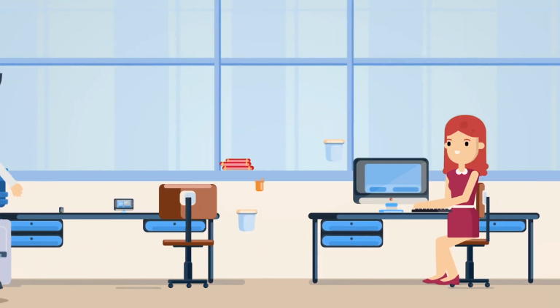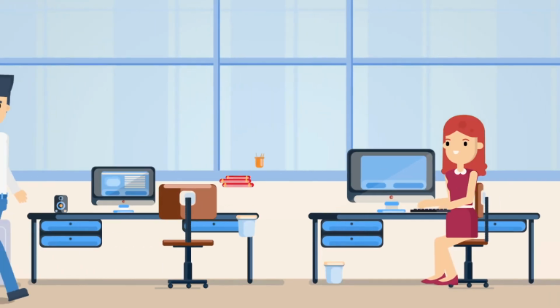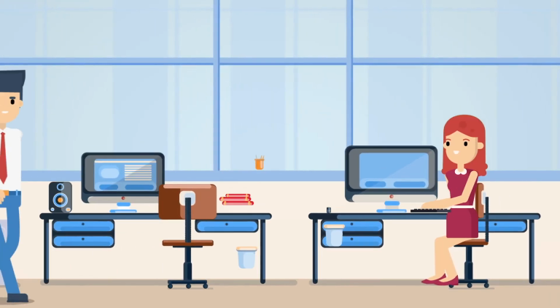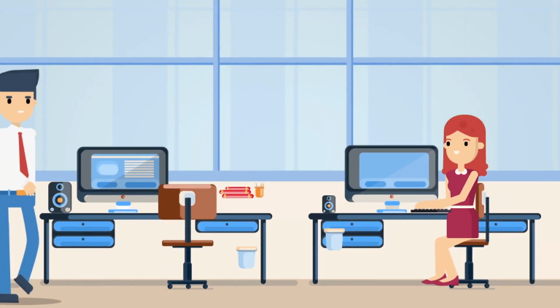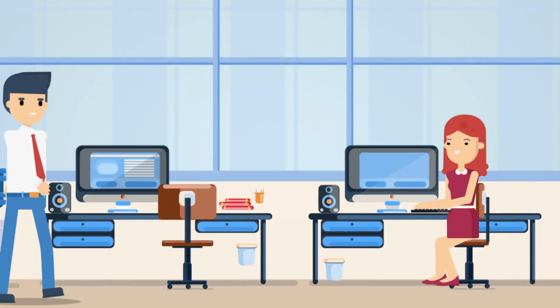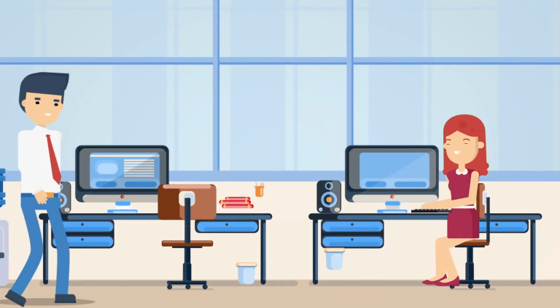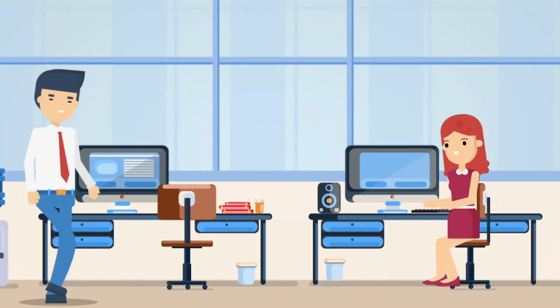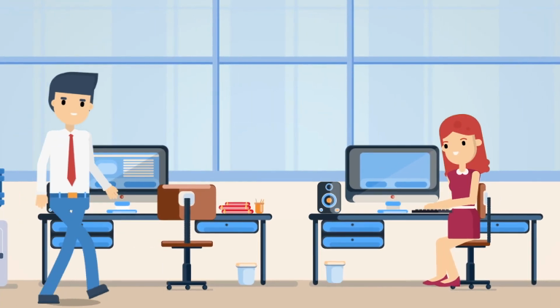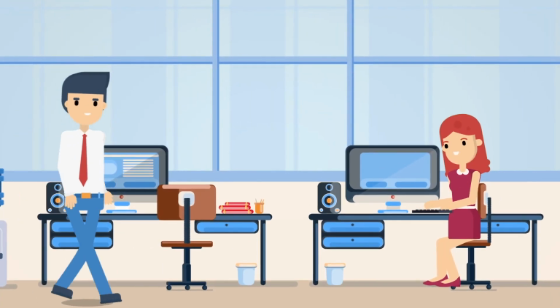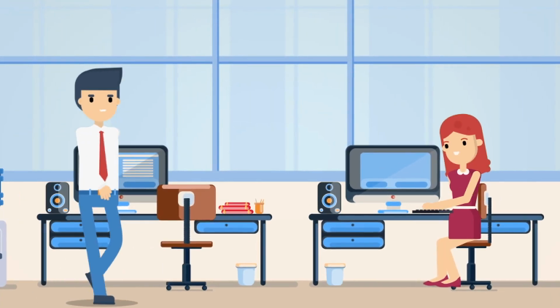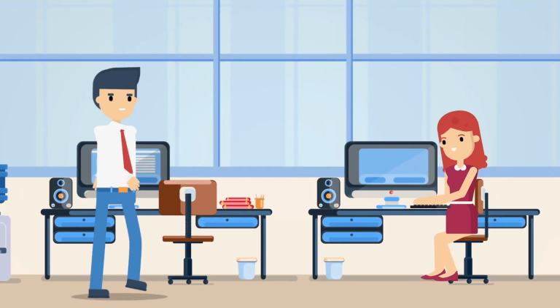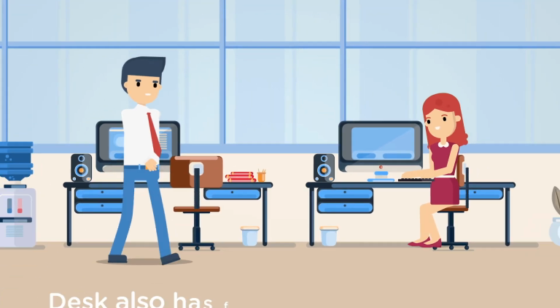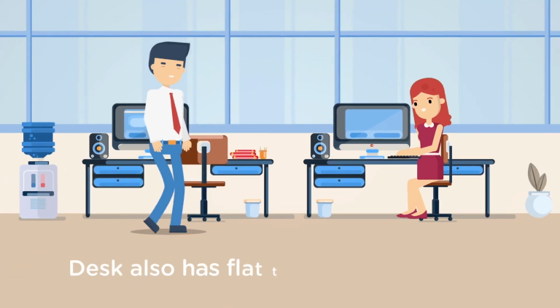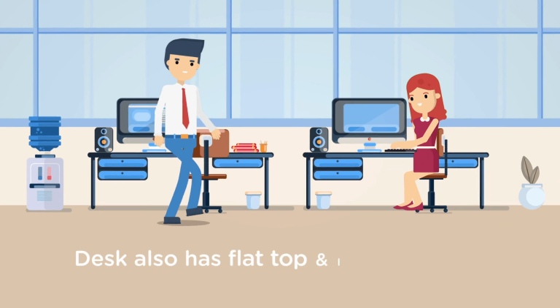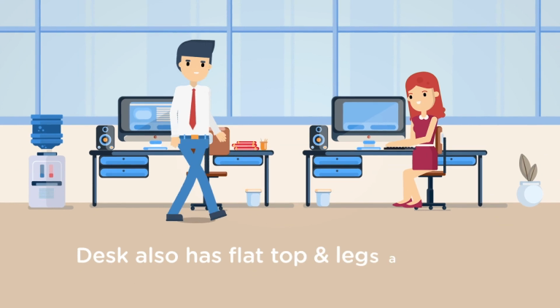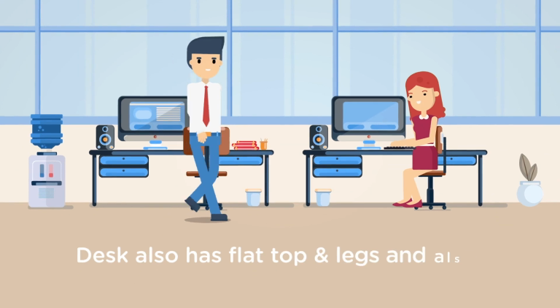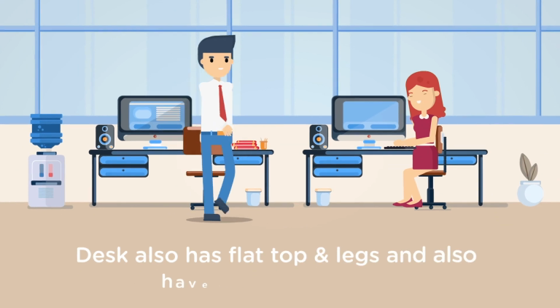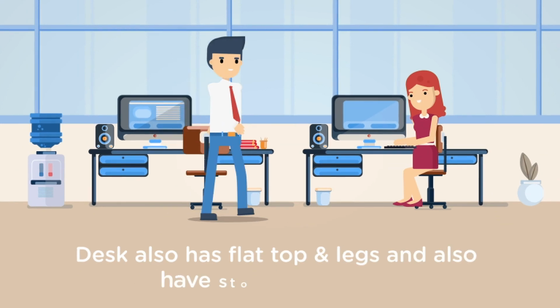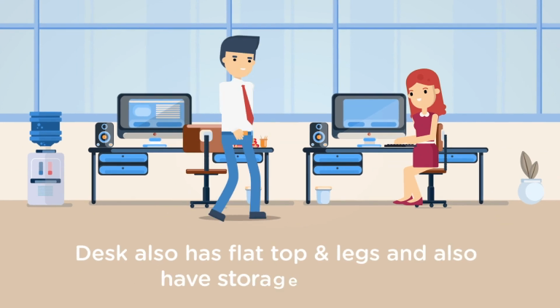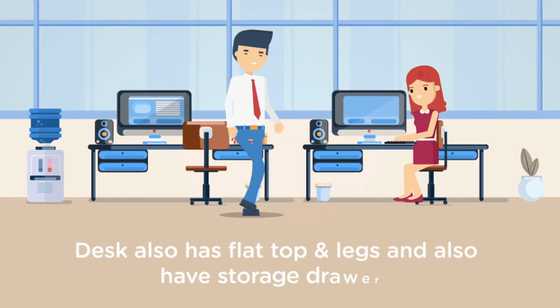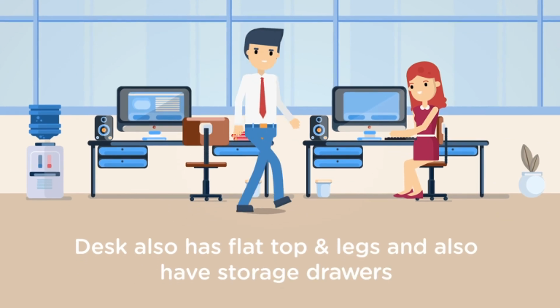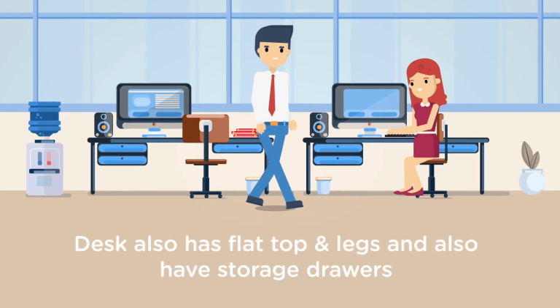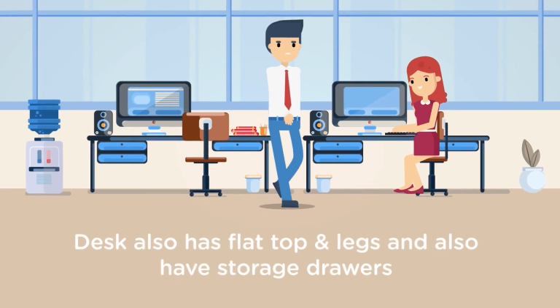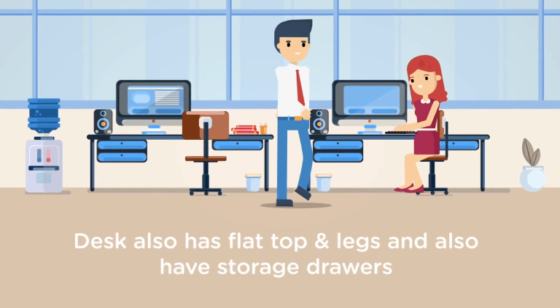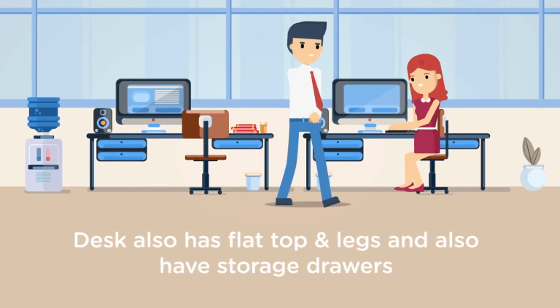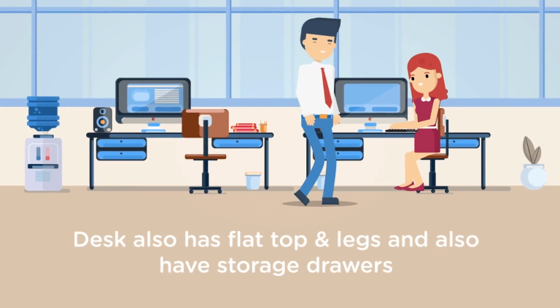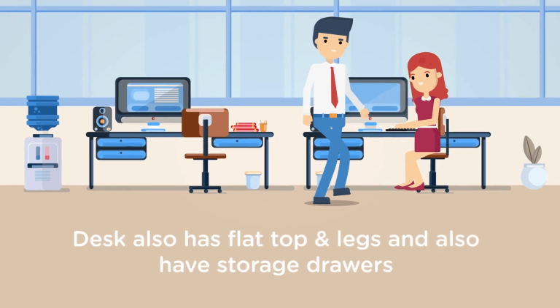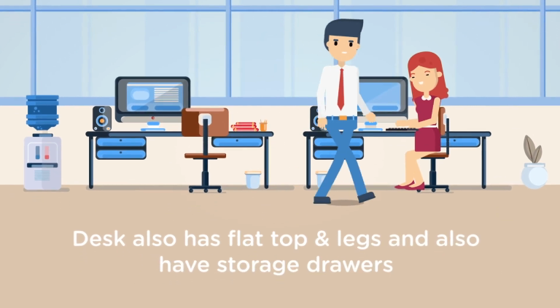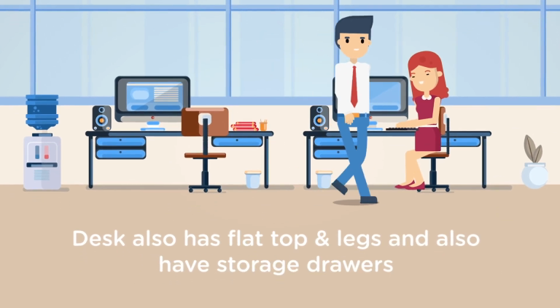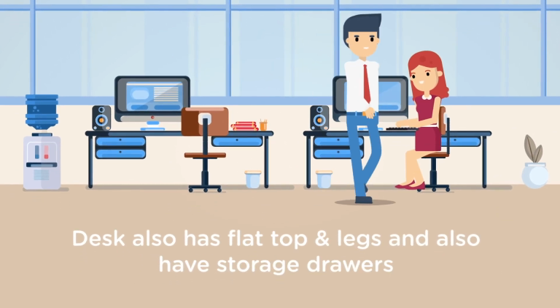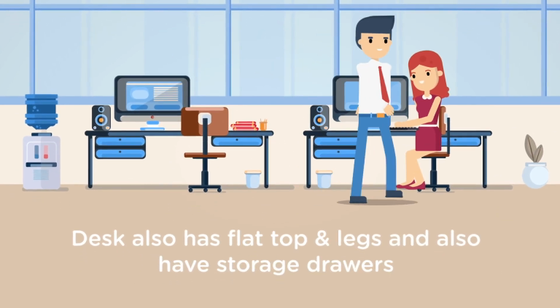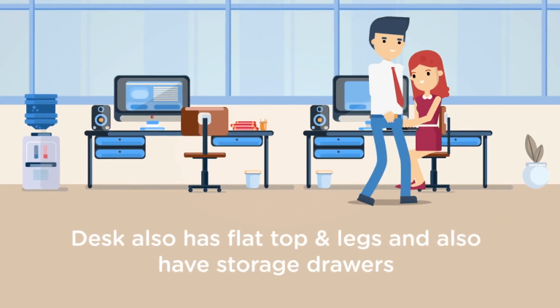A desk also has a flat top and legs, however it also has storage drawers.